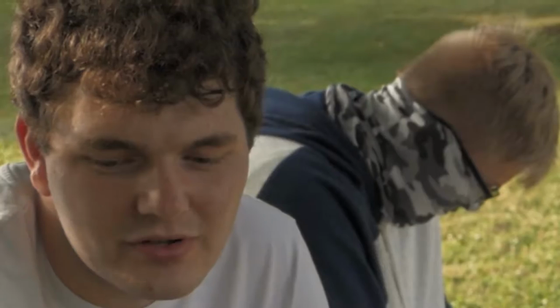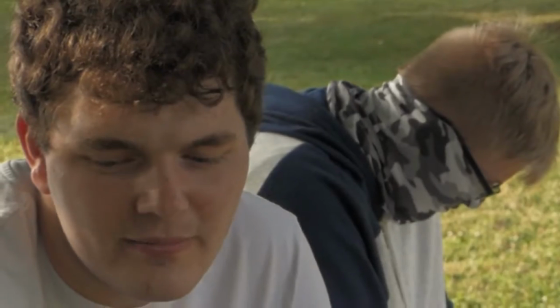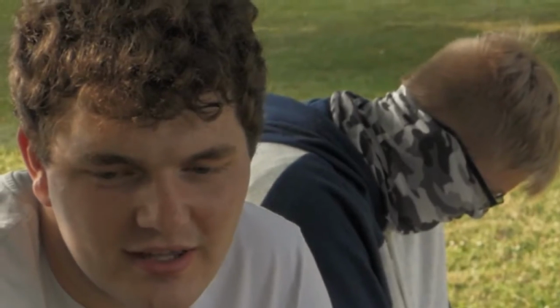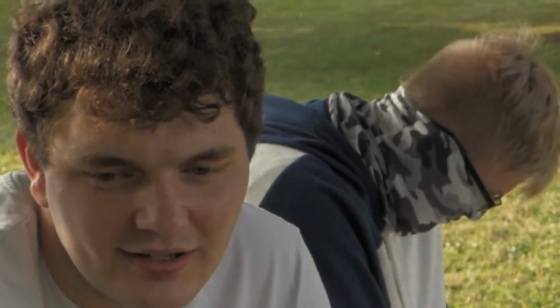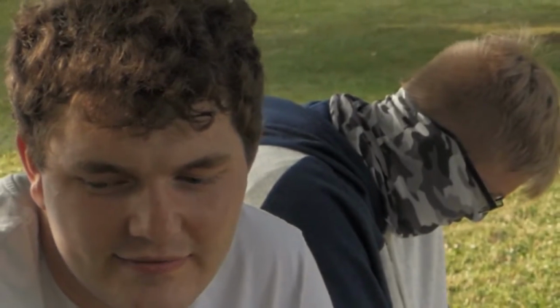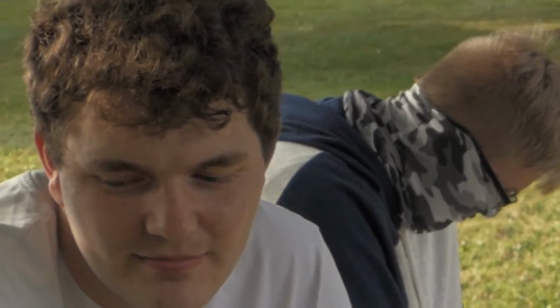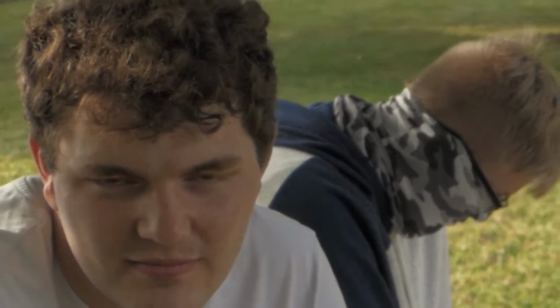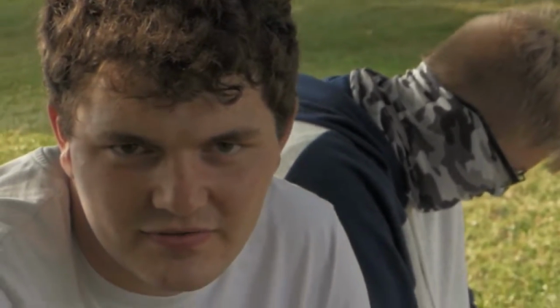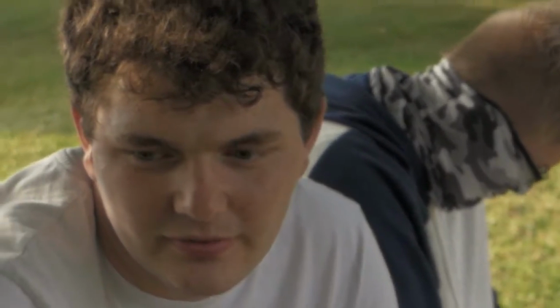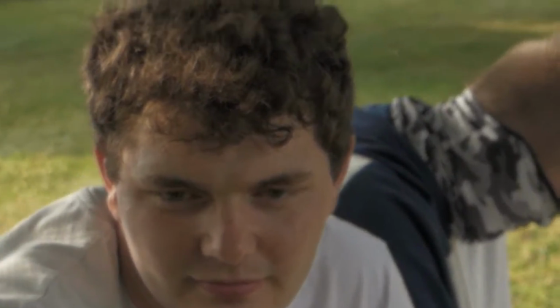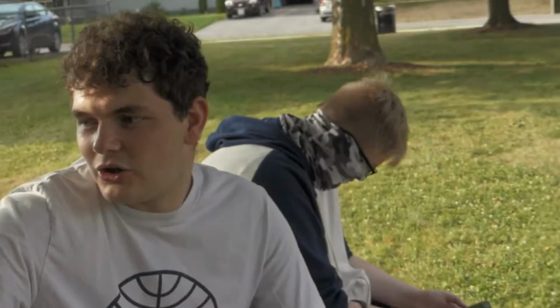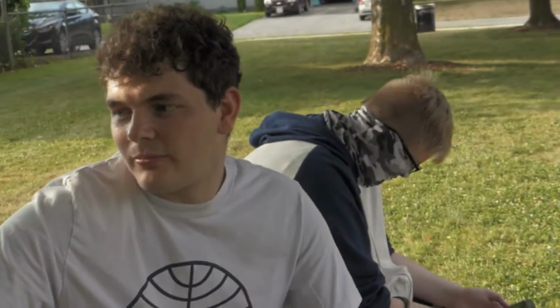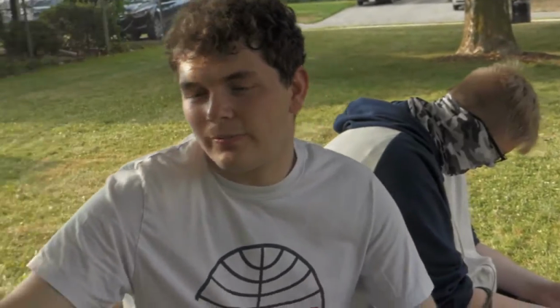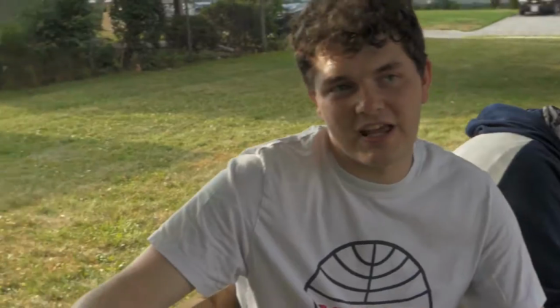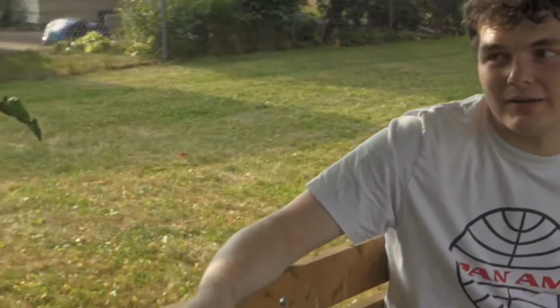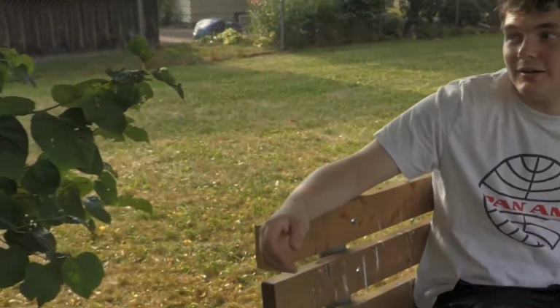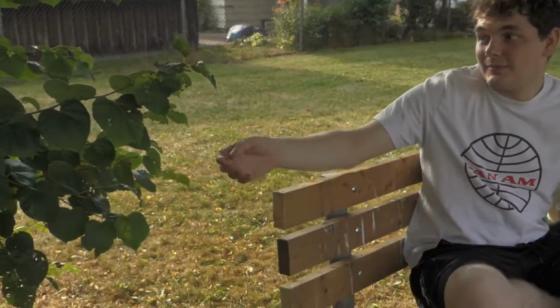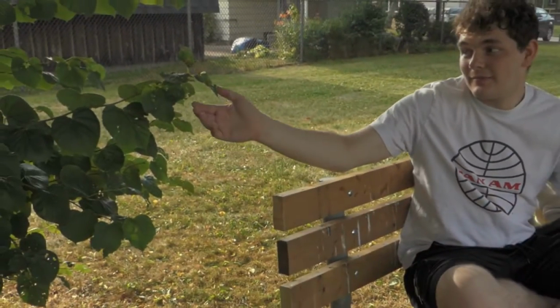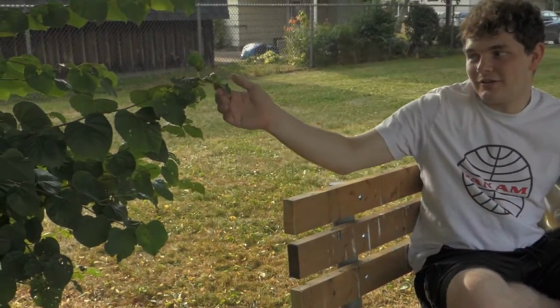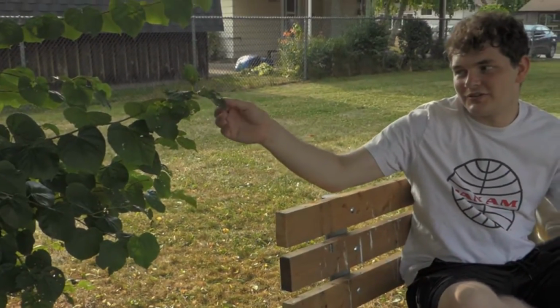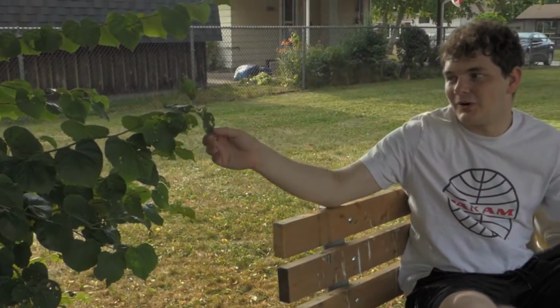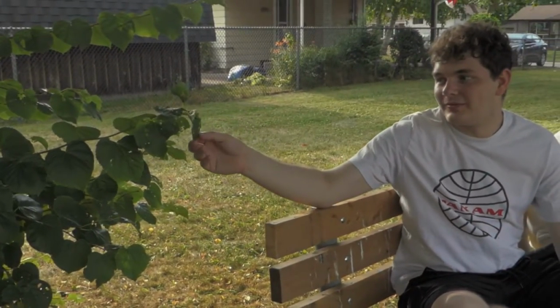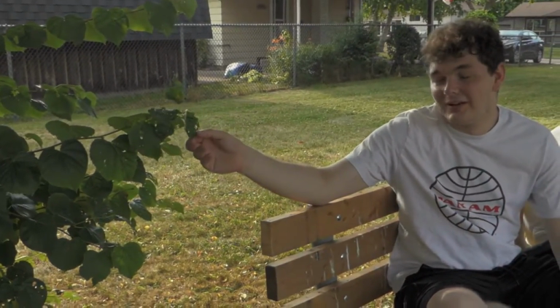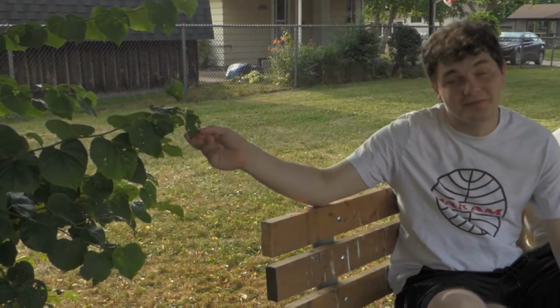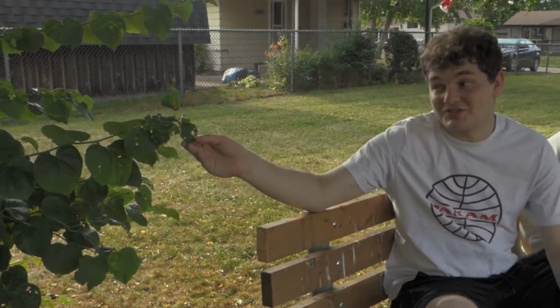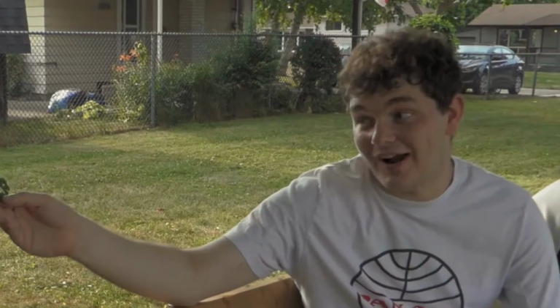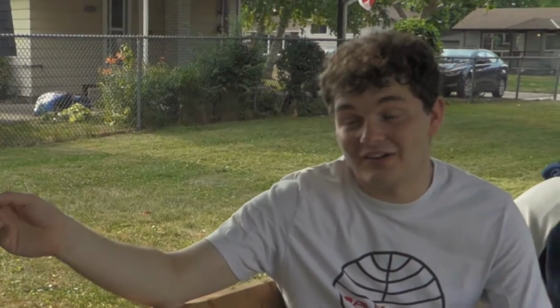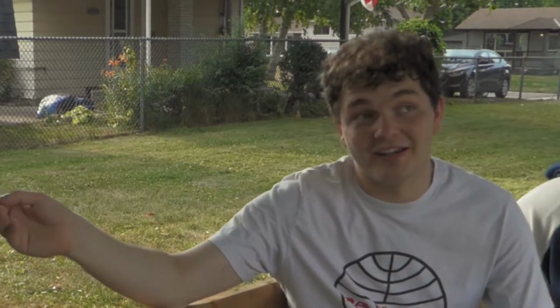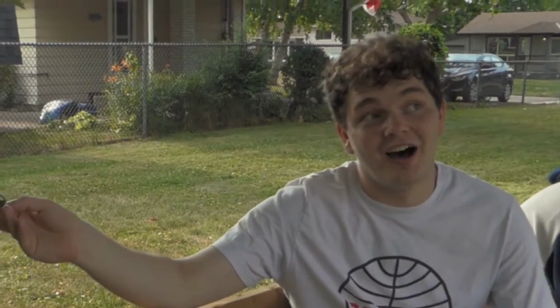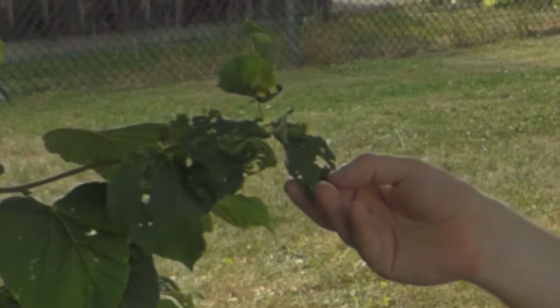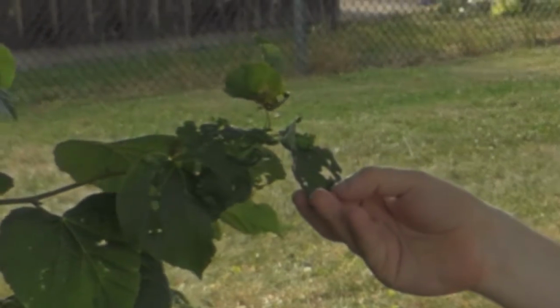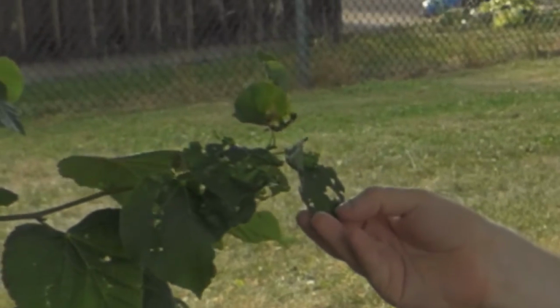Top 10 leaves in Beamsville. Number 10: this one. Scraggly. Unassuming.